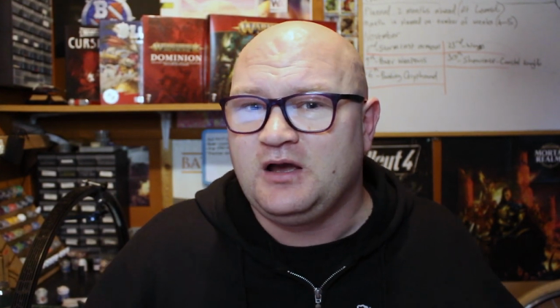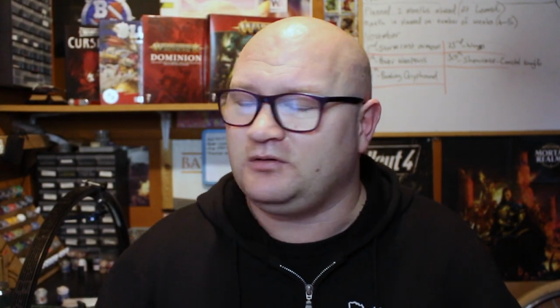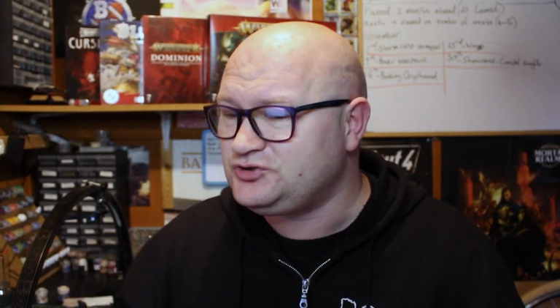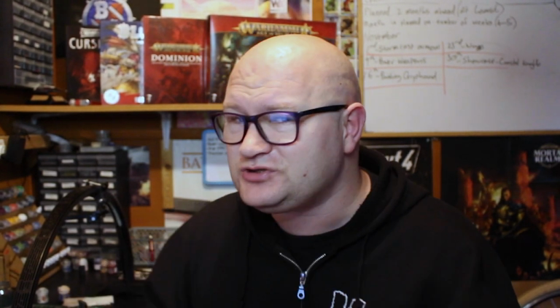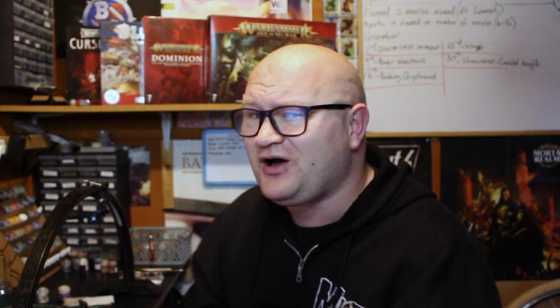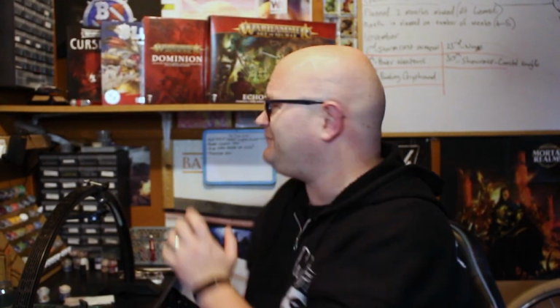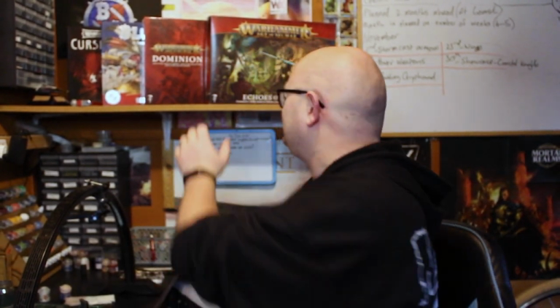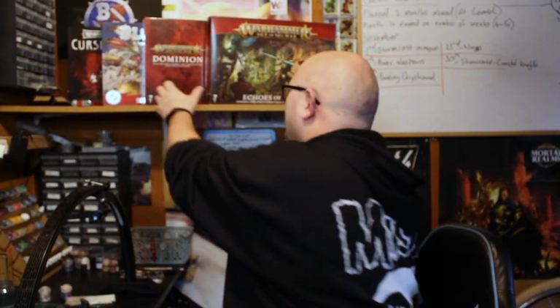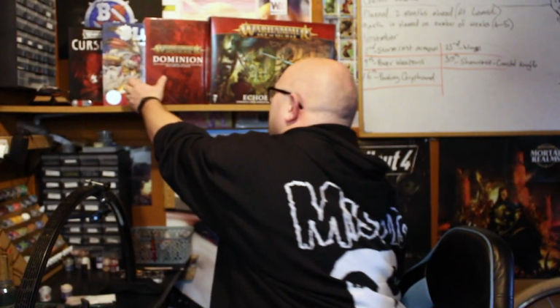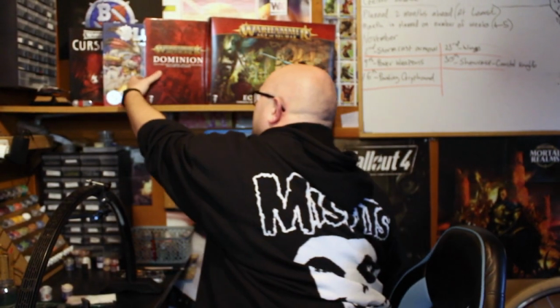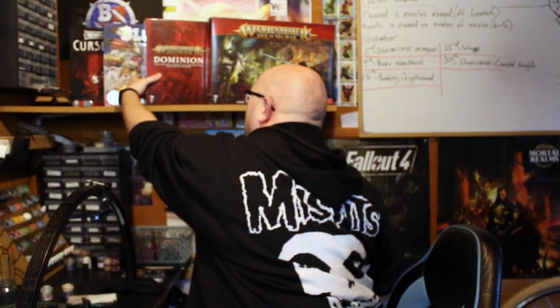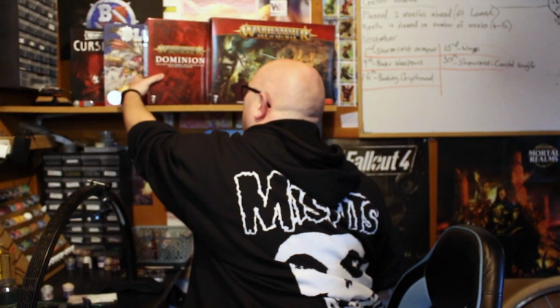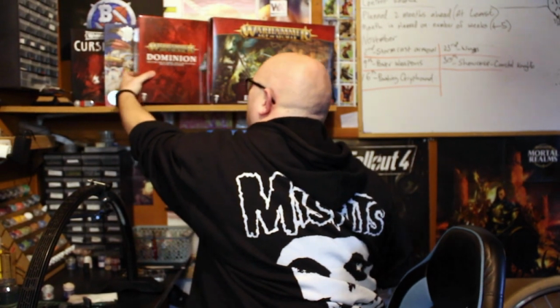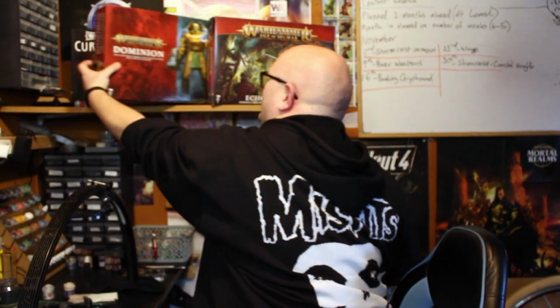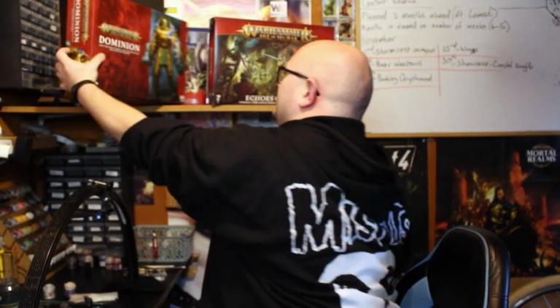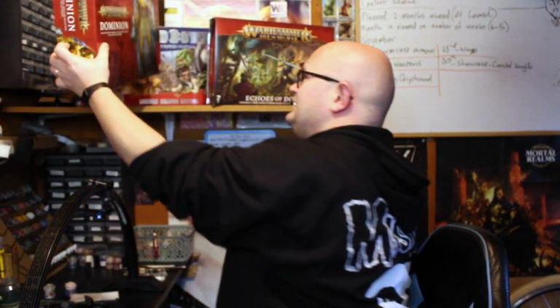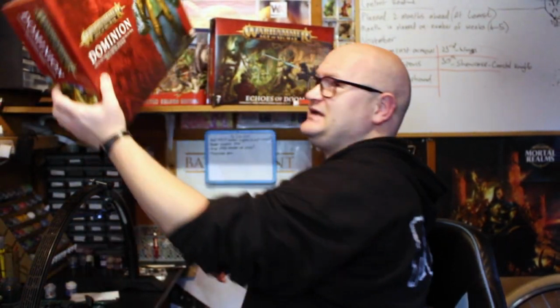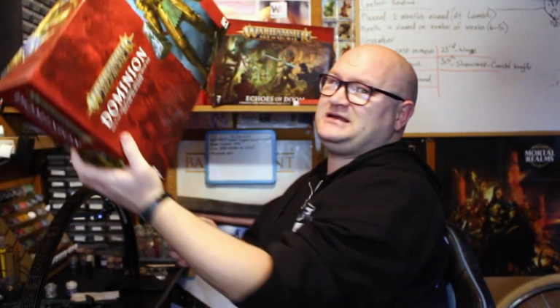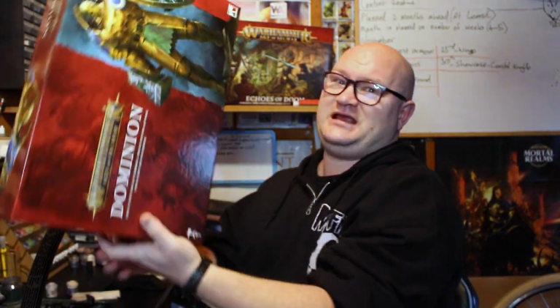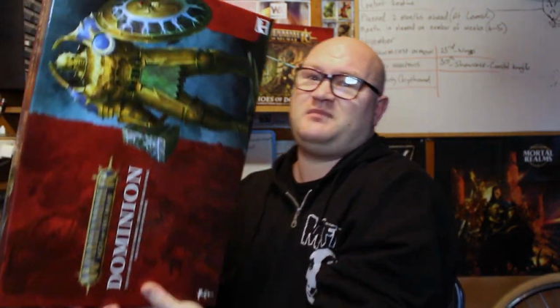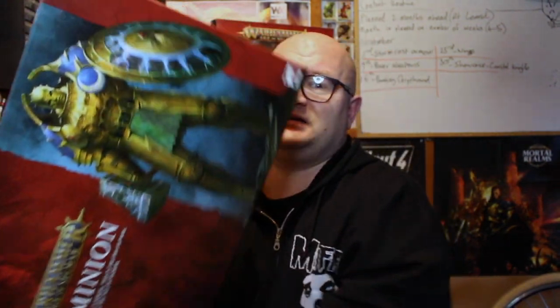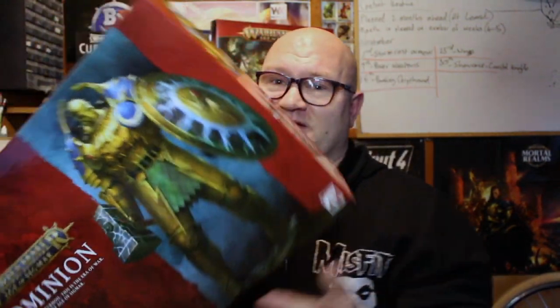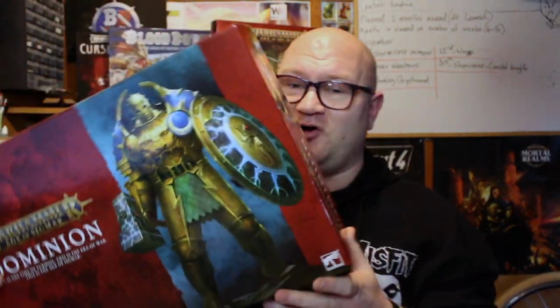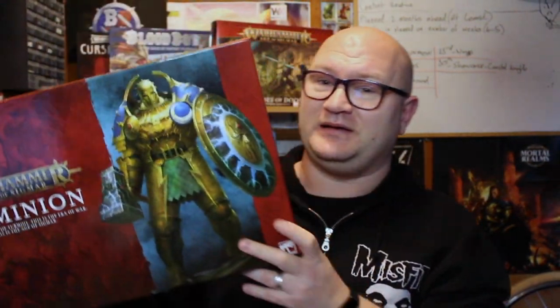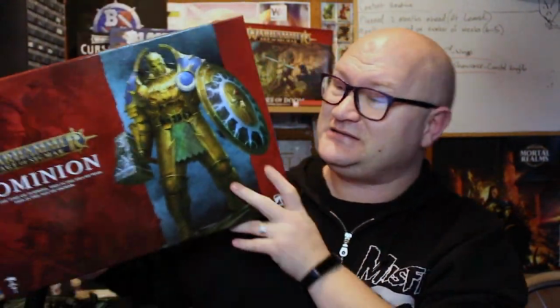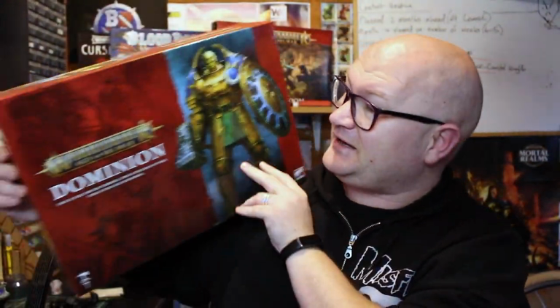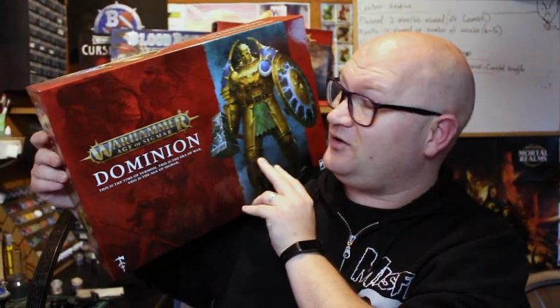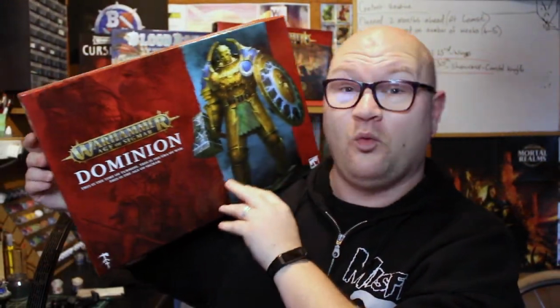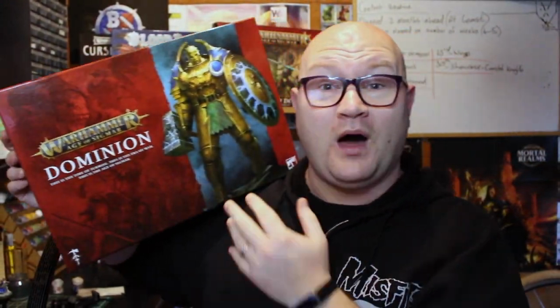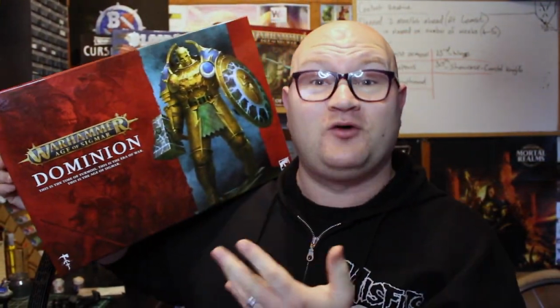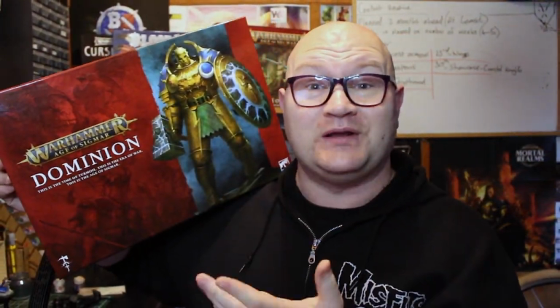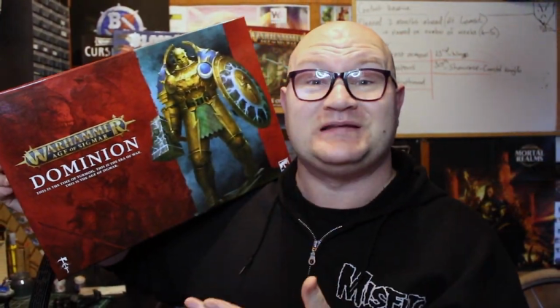The army is made up of the exact same models that come in this set. What a coincidence.